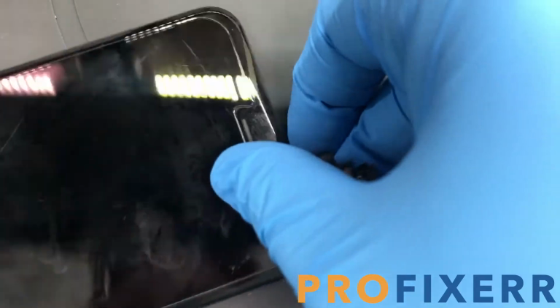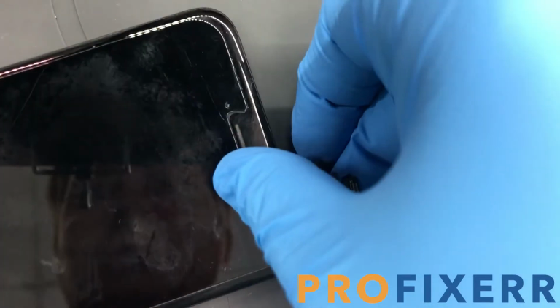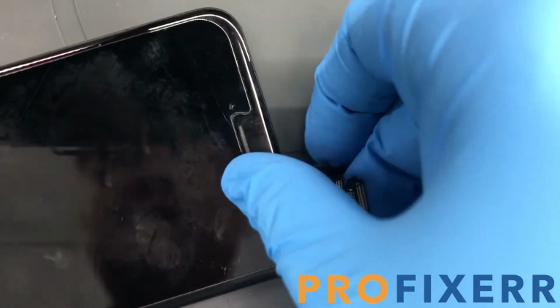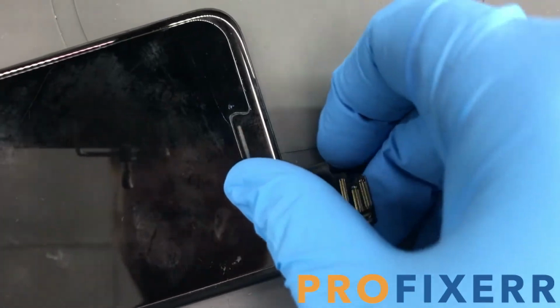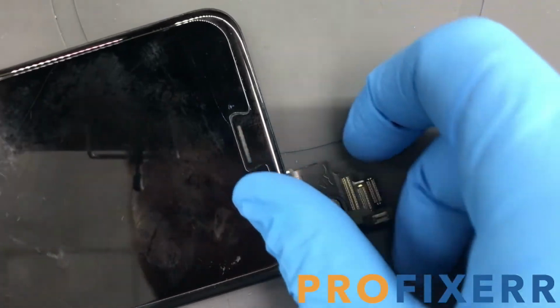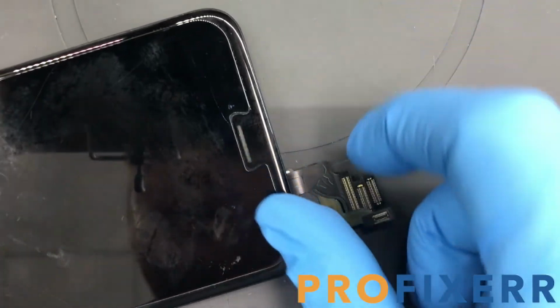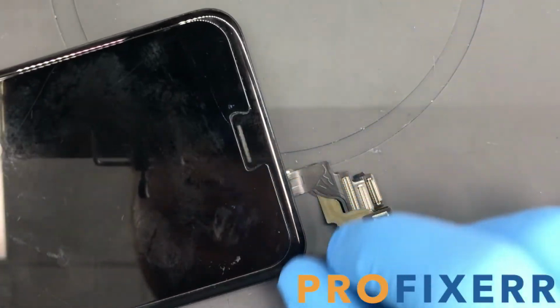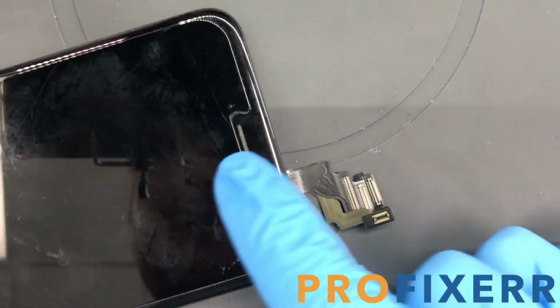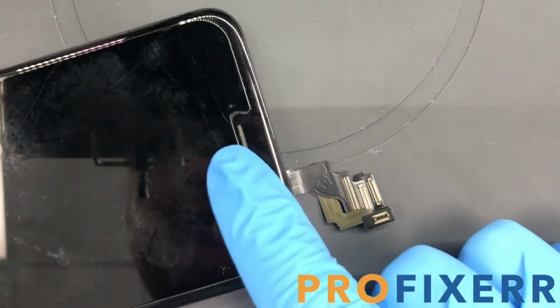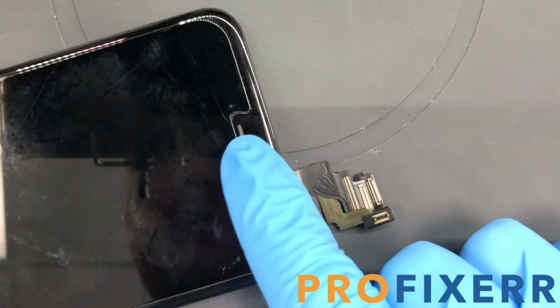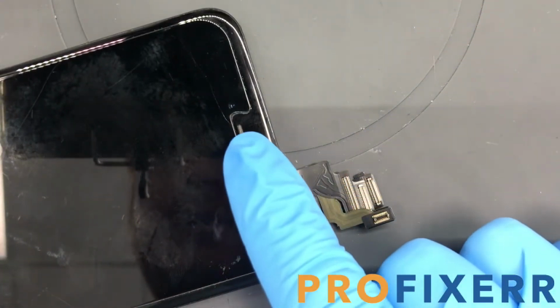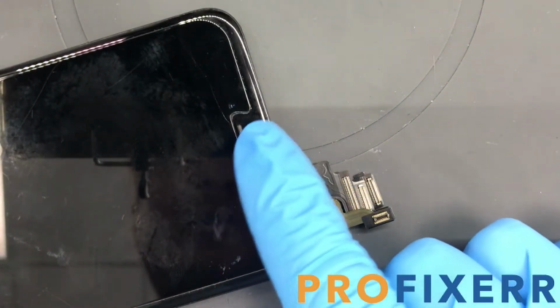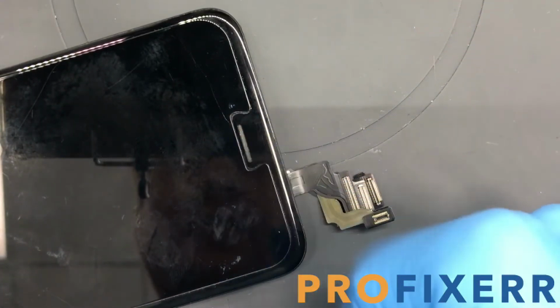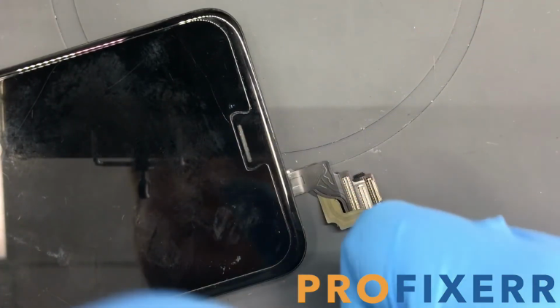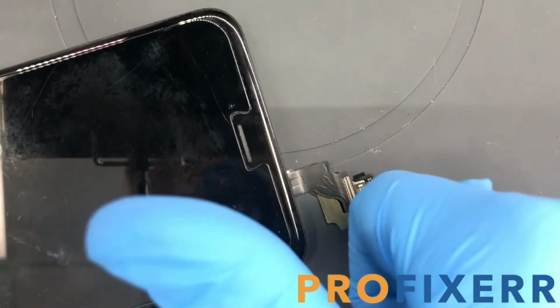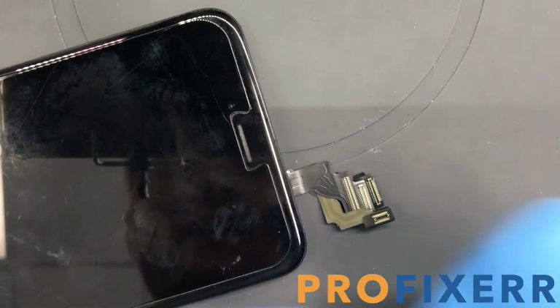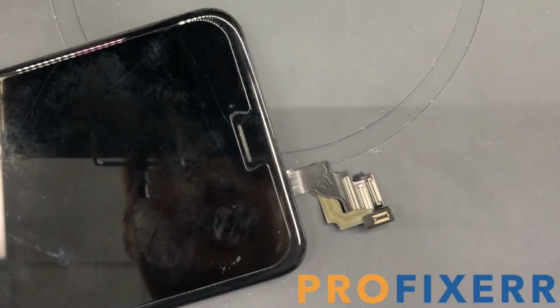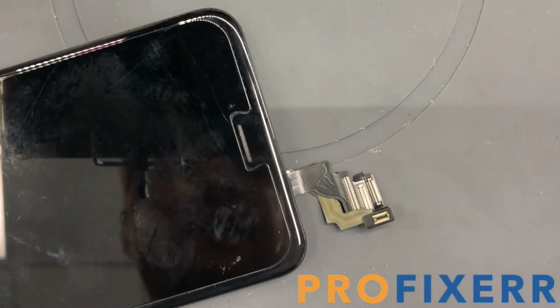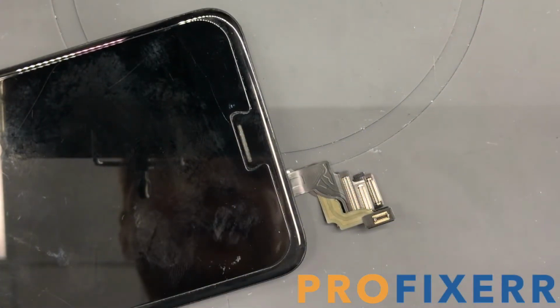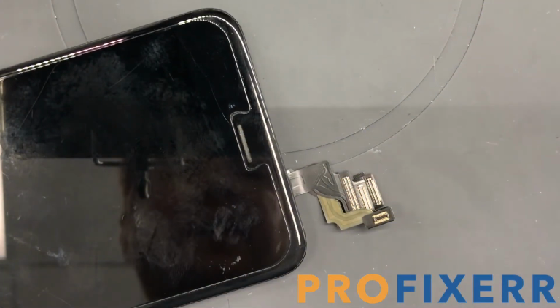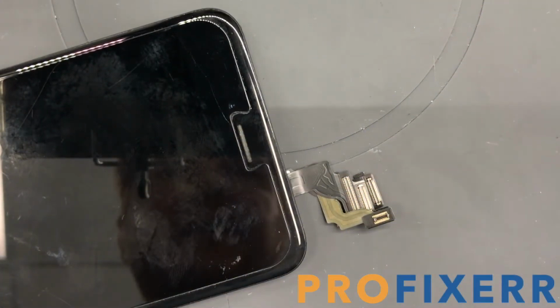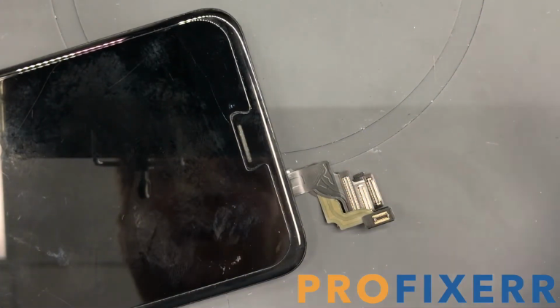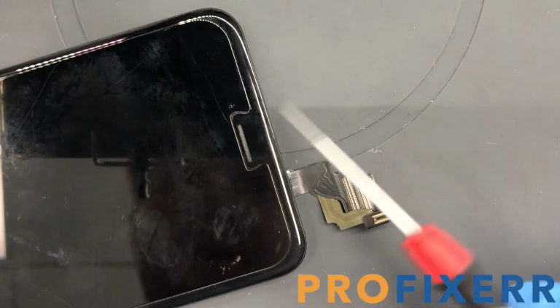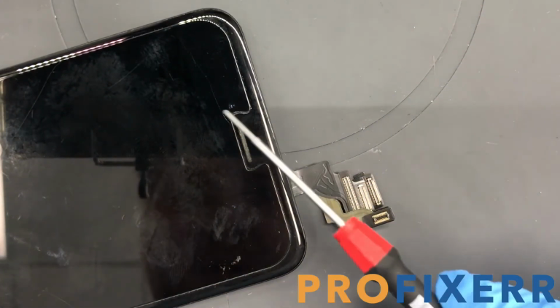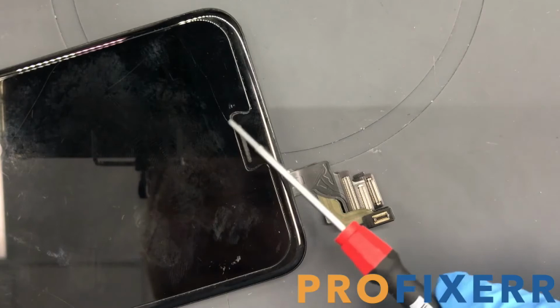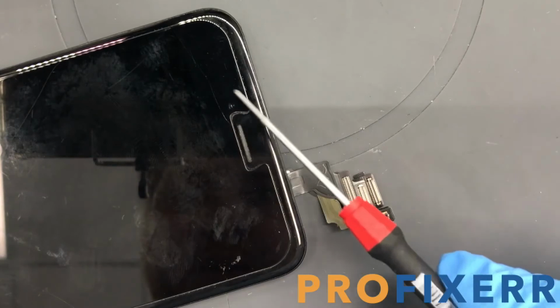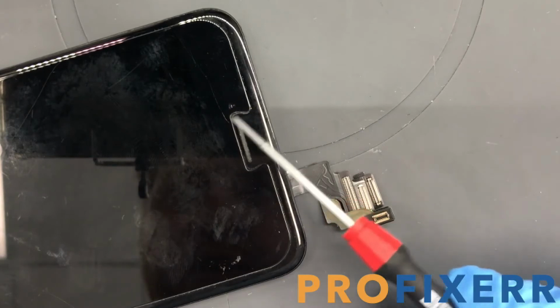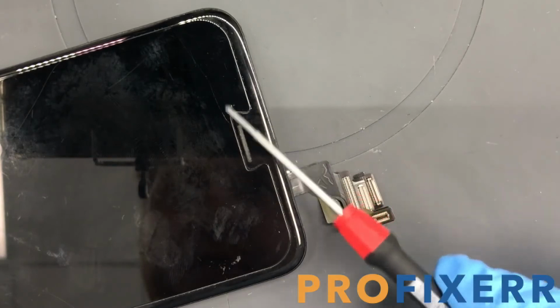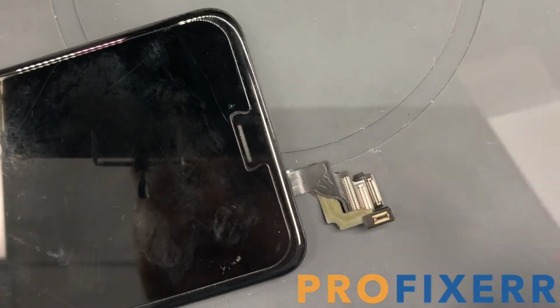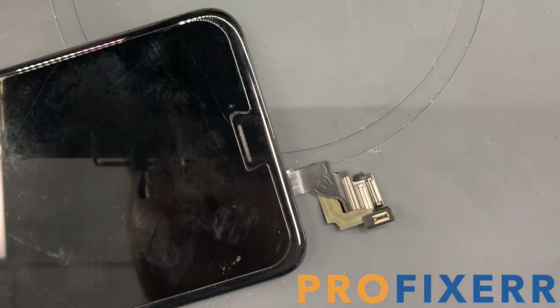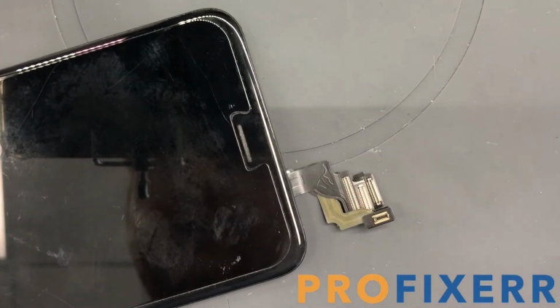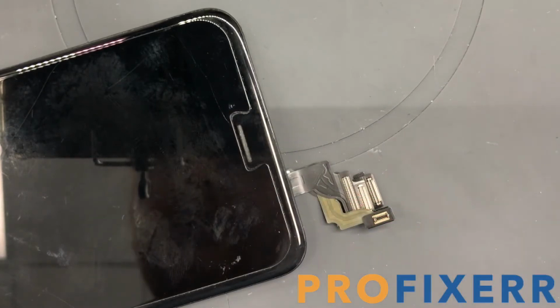Once you put those screws back in, the bracket will be on. Check your camera once again for any kind of dust and you should be good.